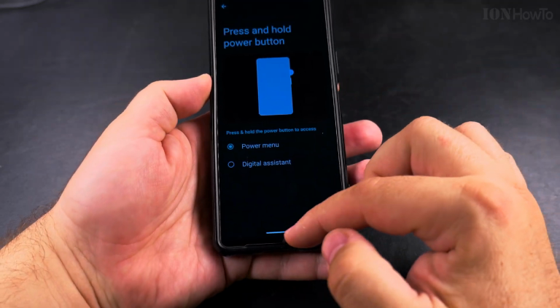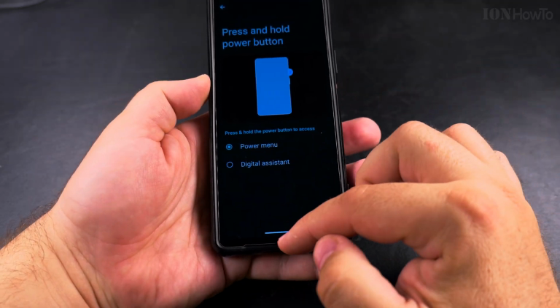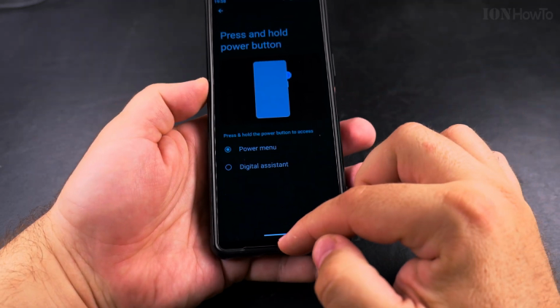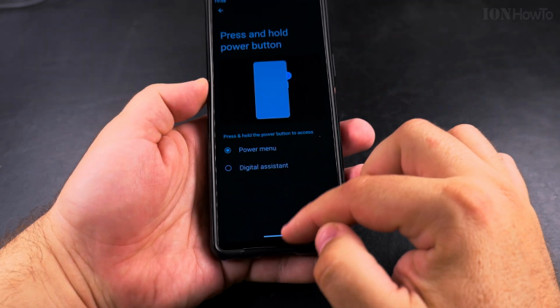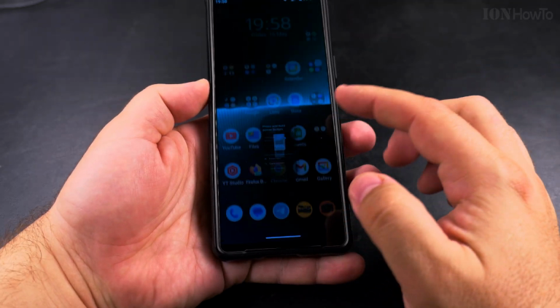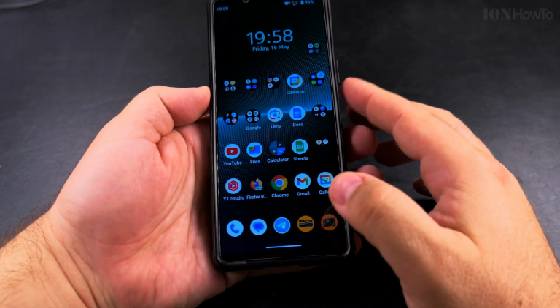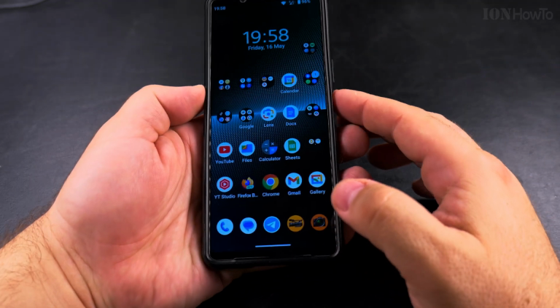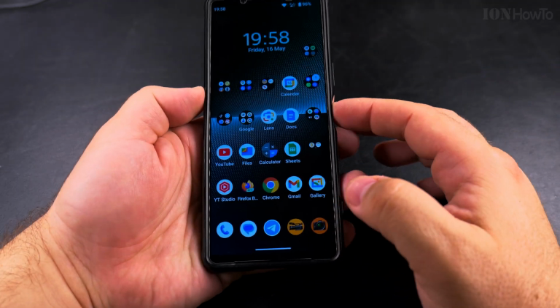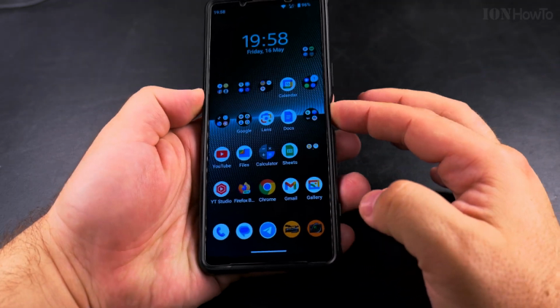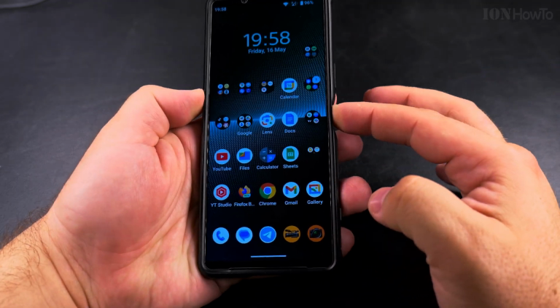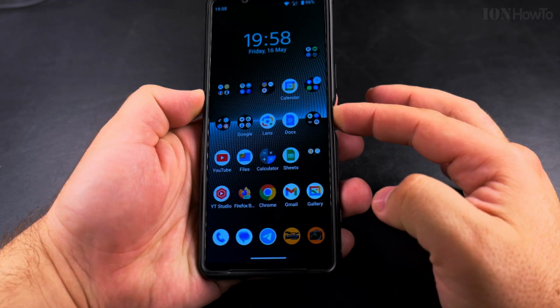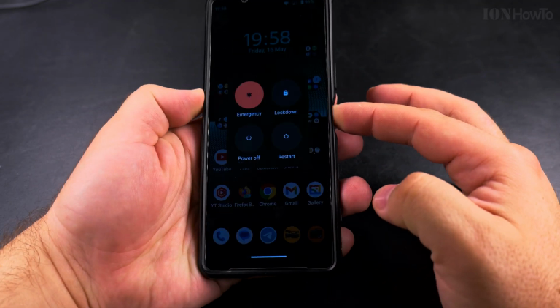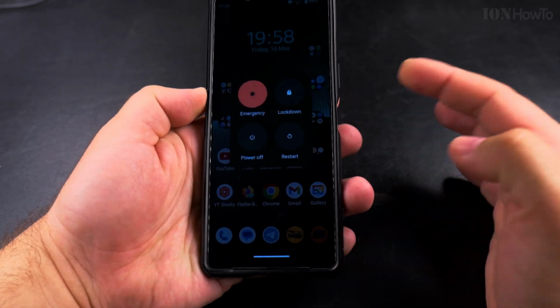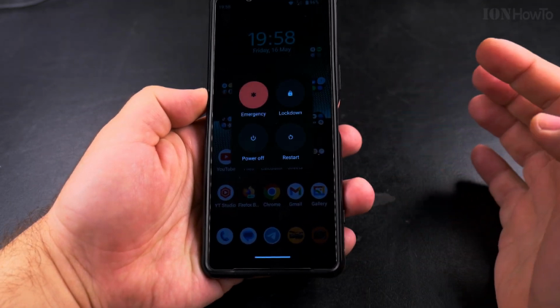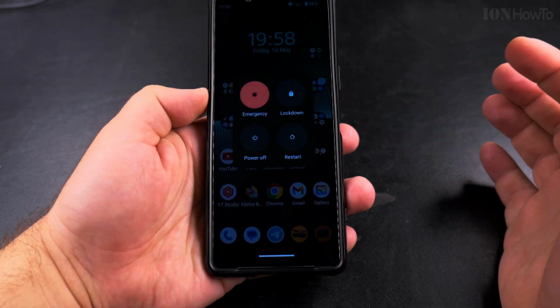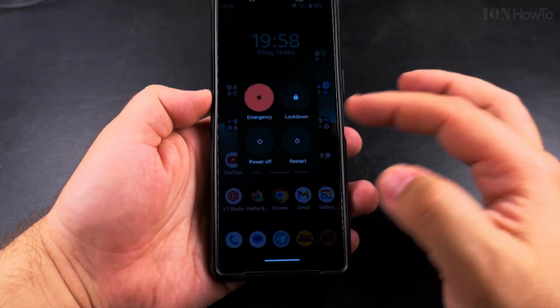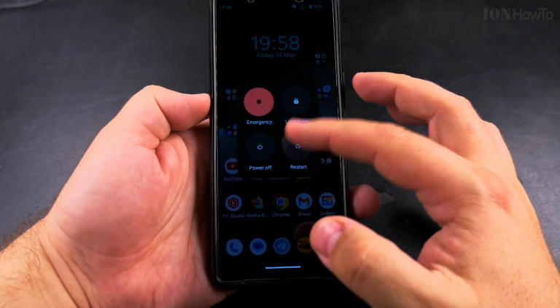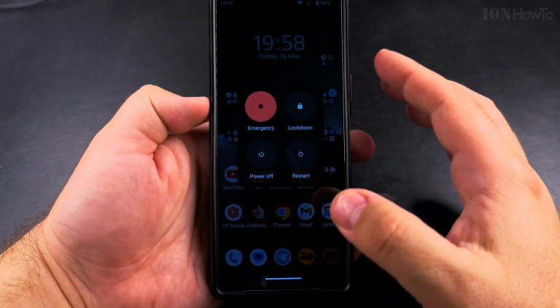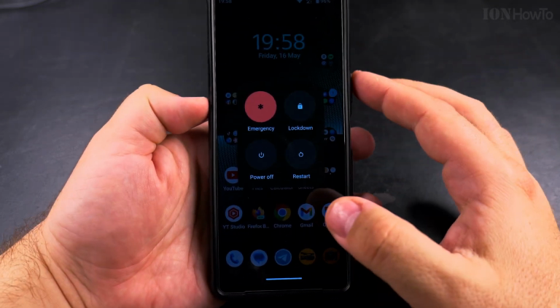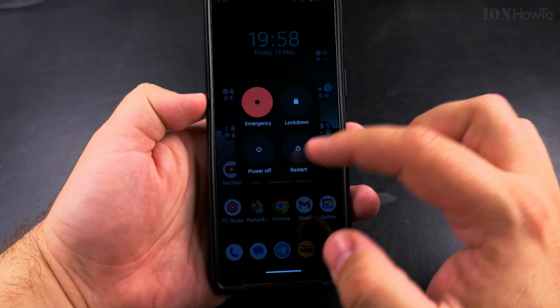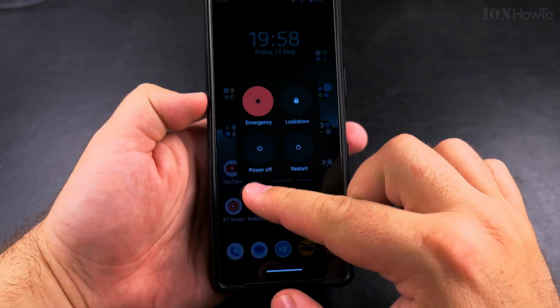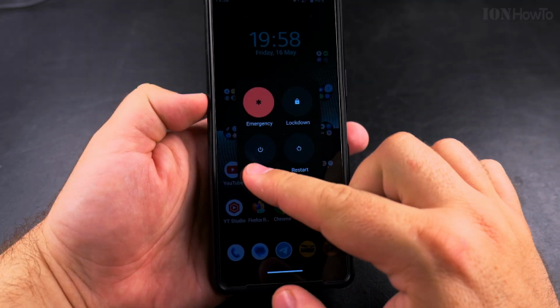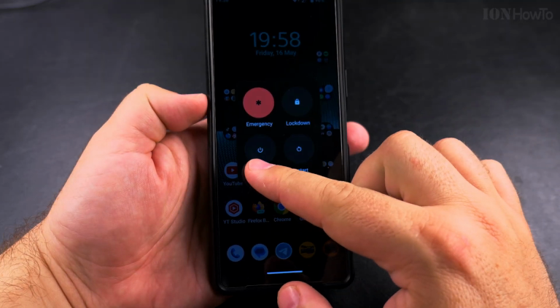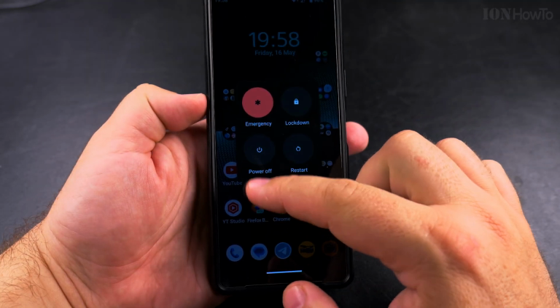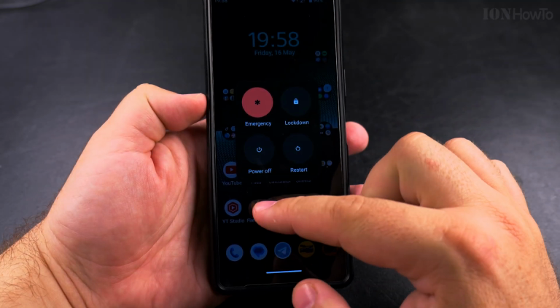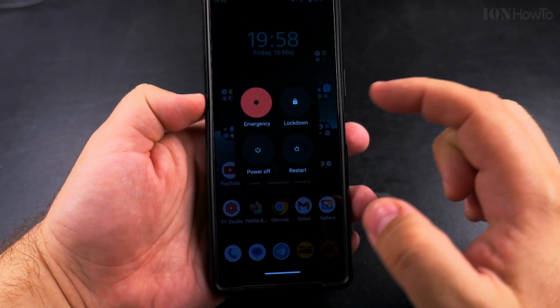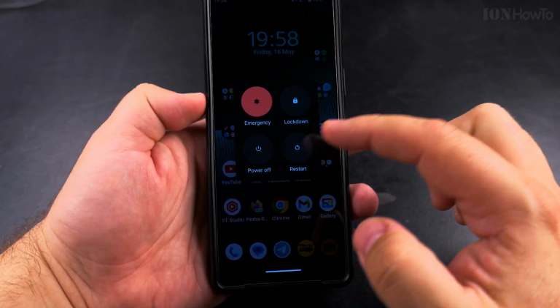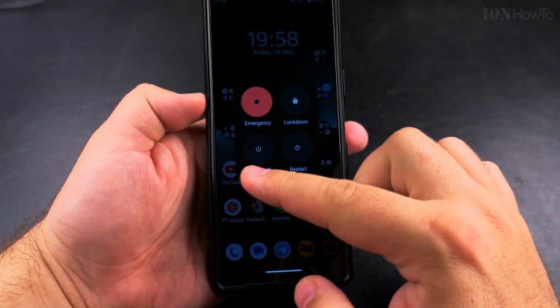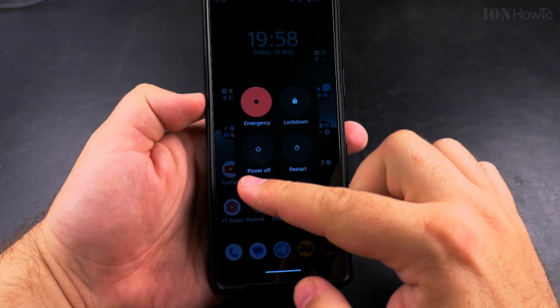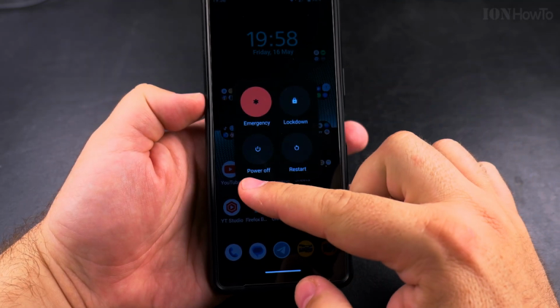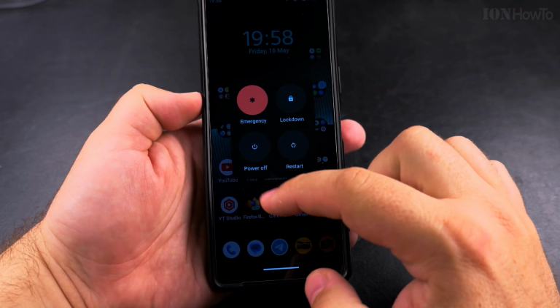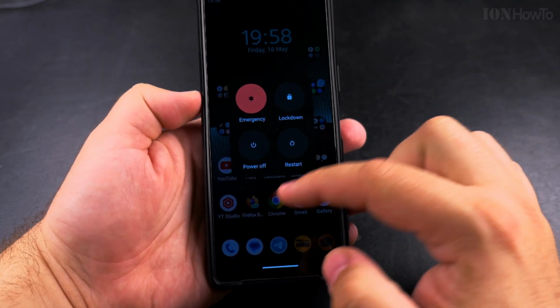If I set it to power menu and long press on the power button, it shows the menu. You can power it off from here.